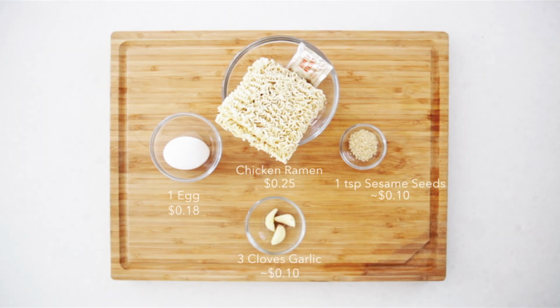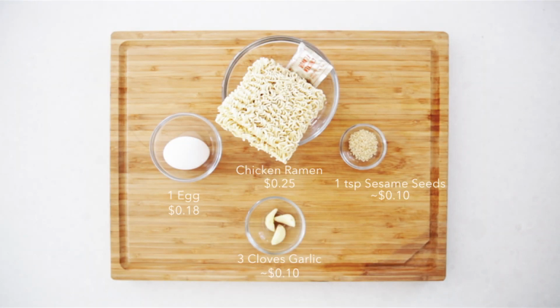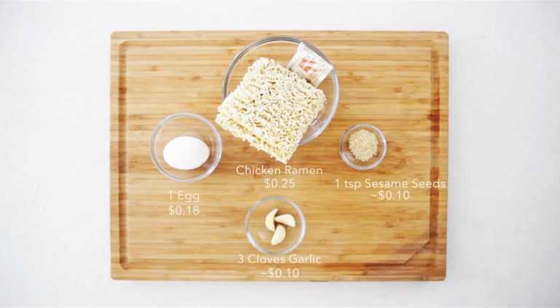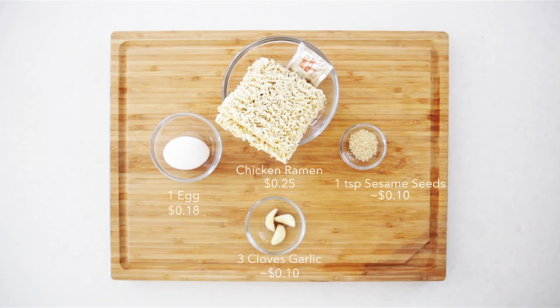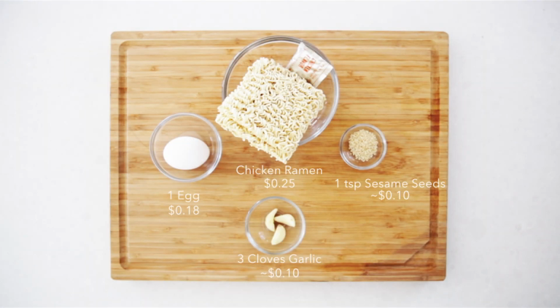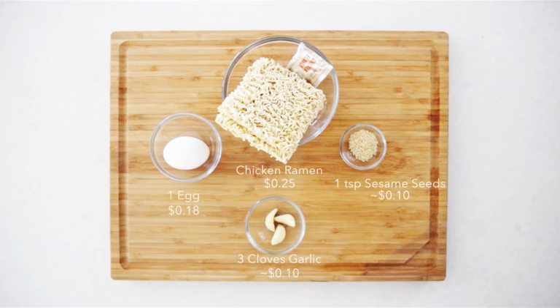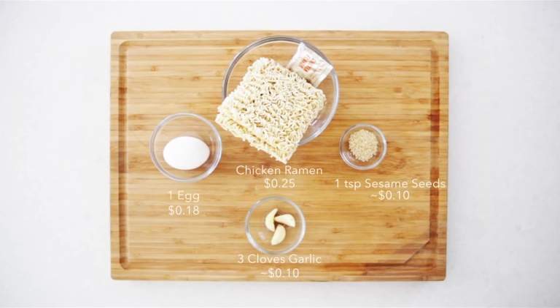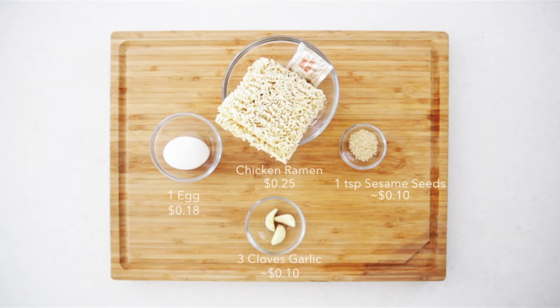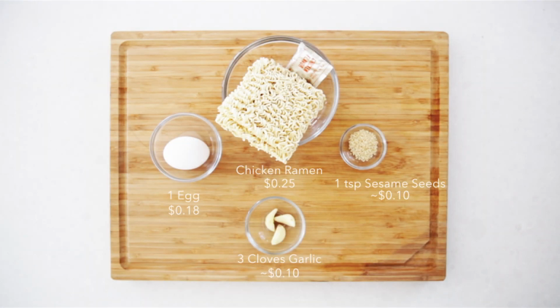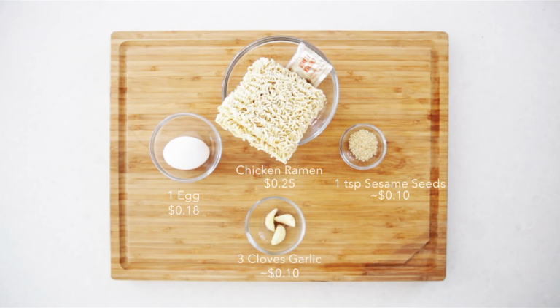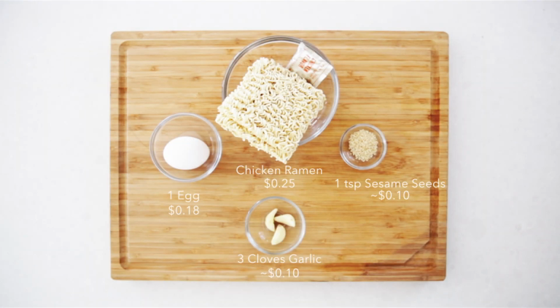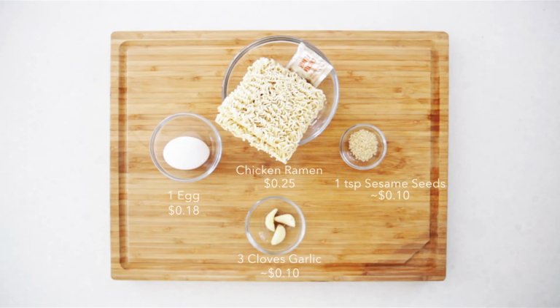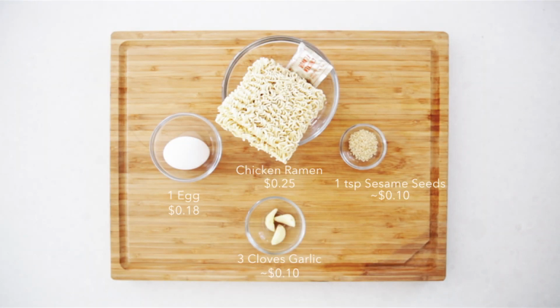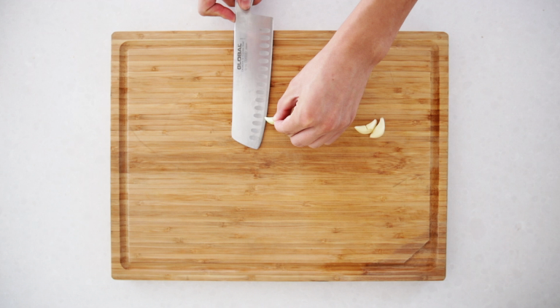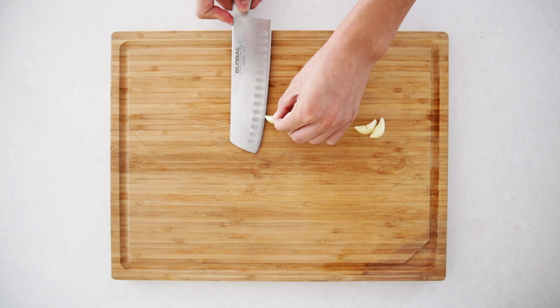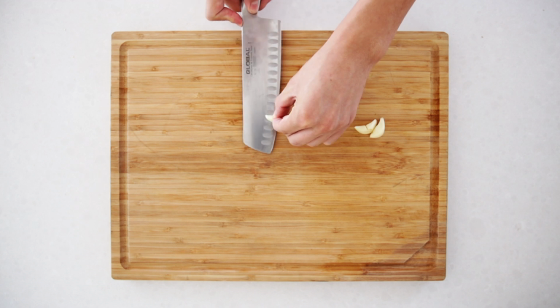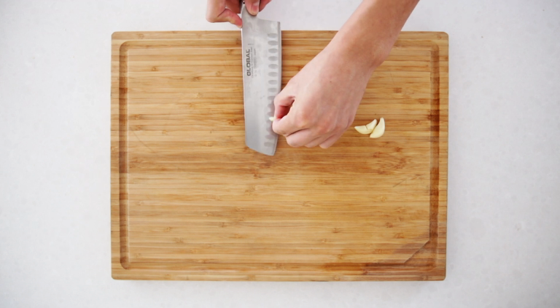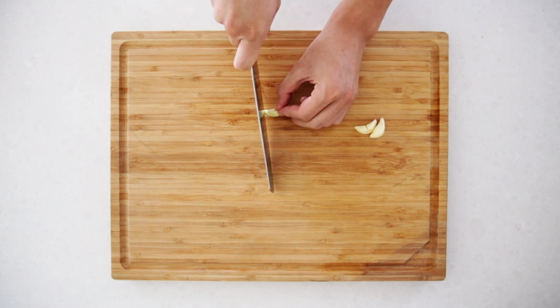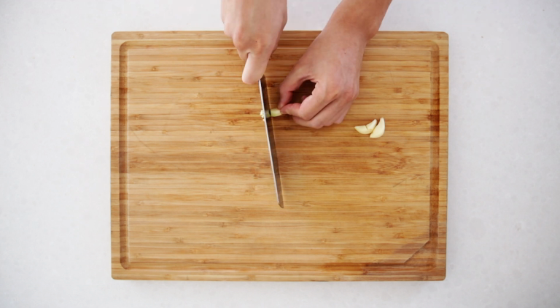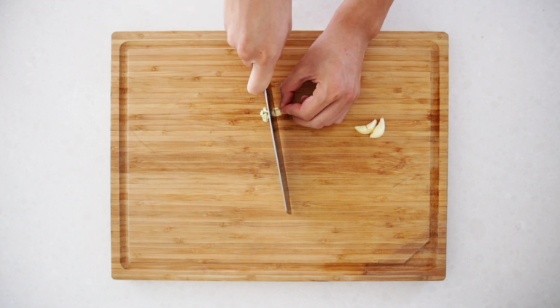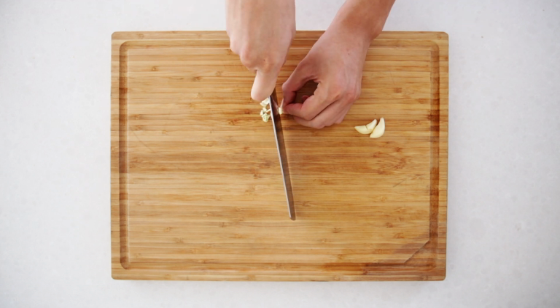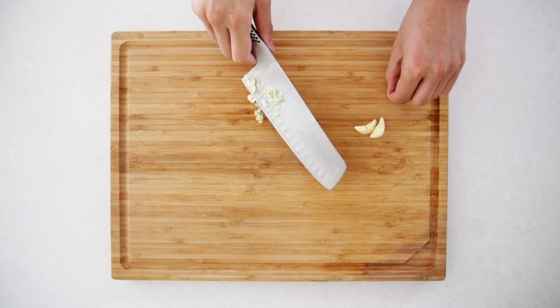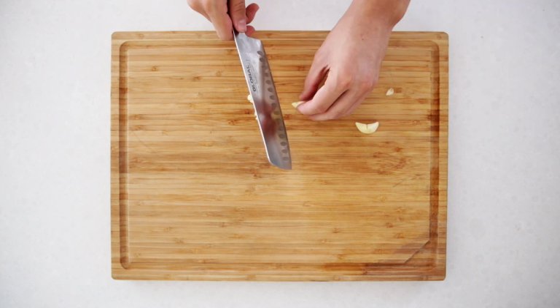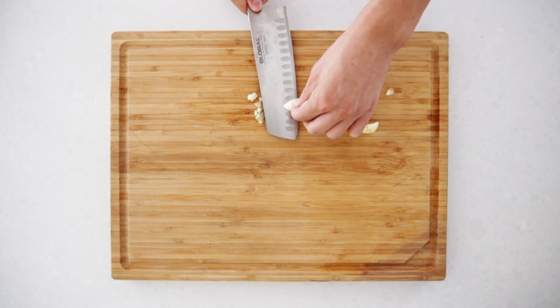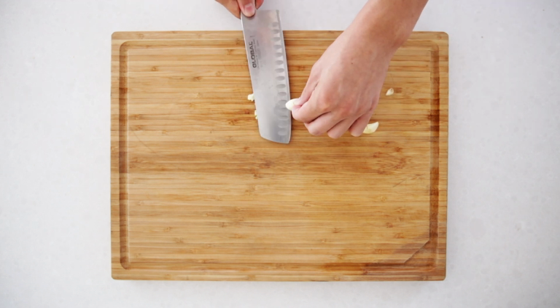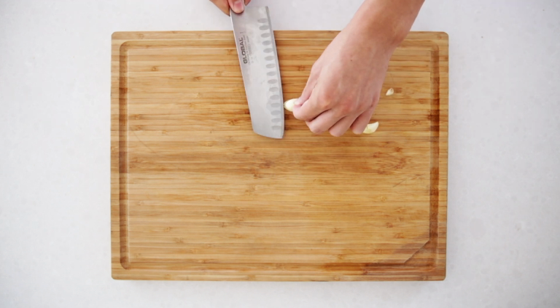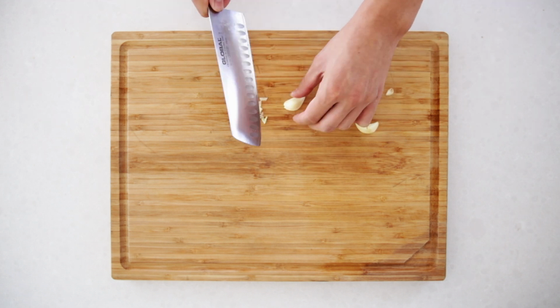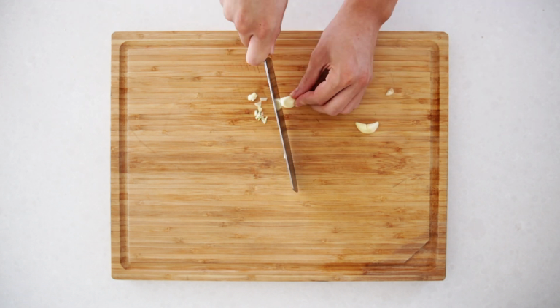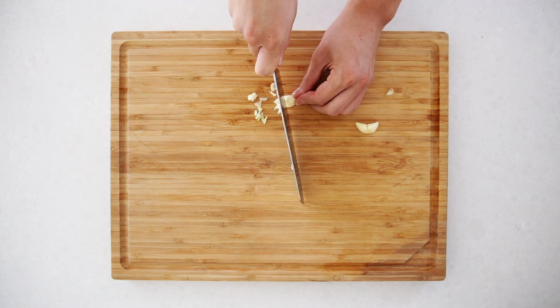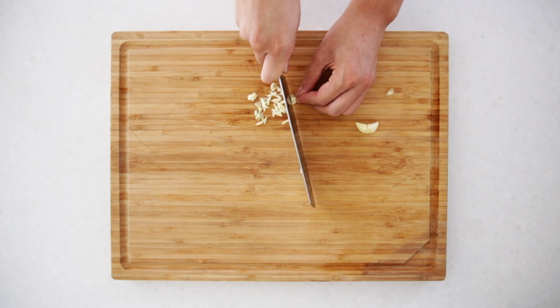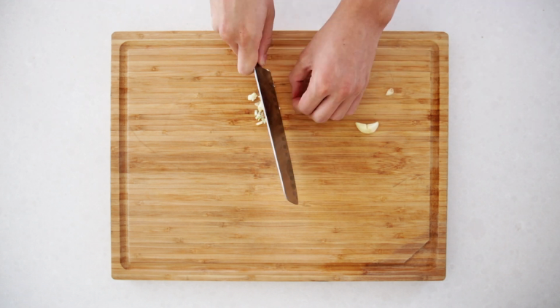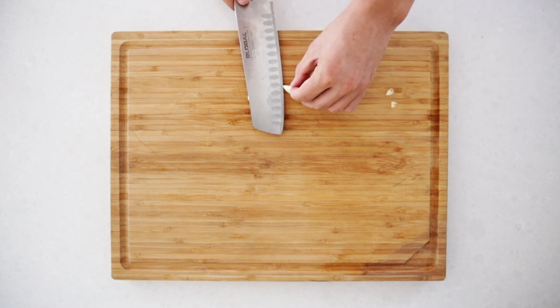These first three recipes are super simple and only require a few quick ingredients that really make a difference in the final dish.